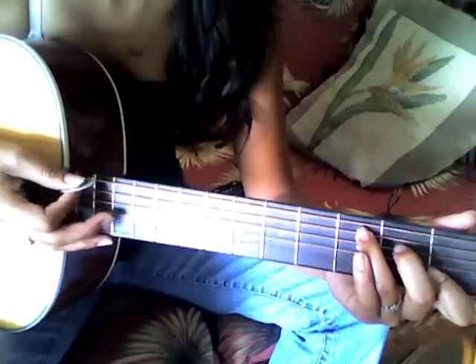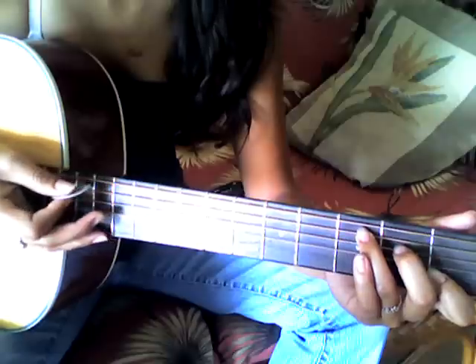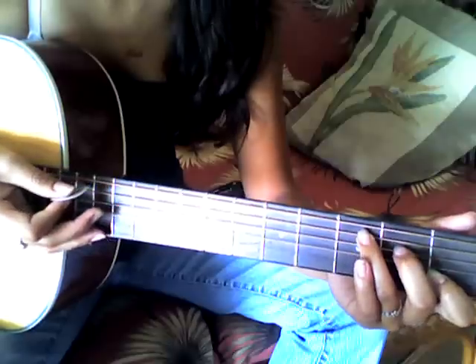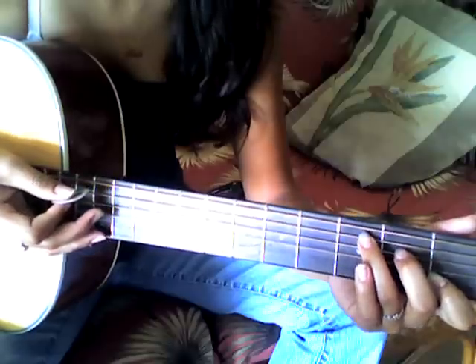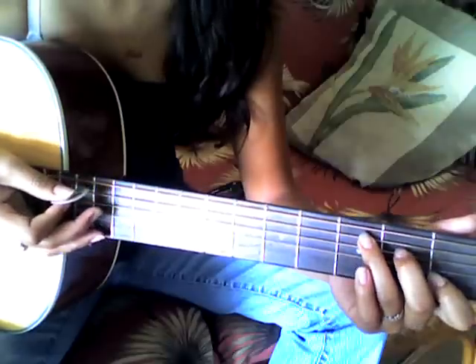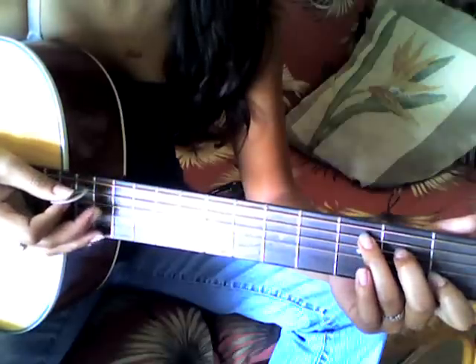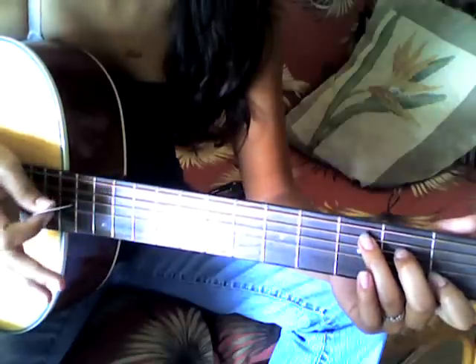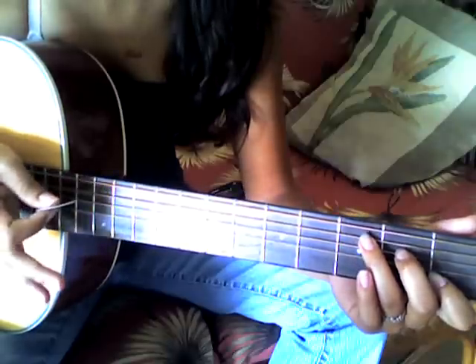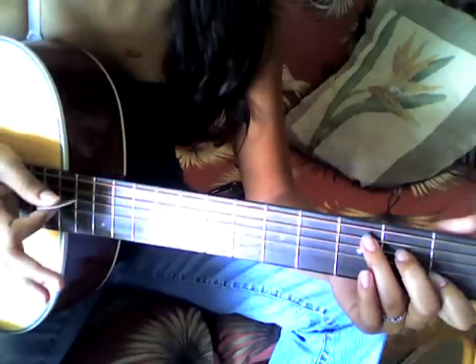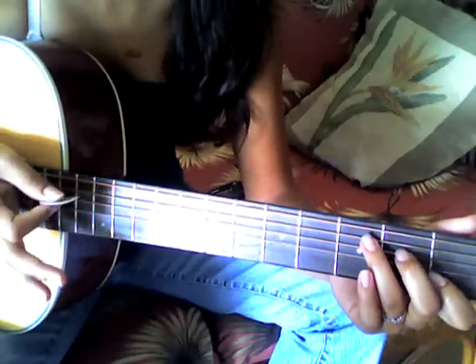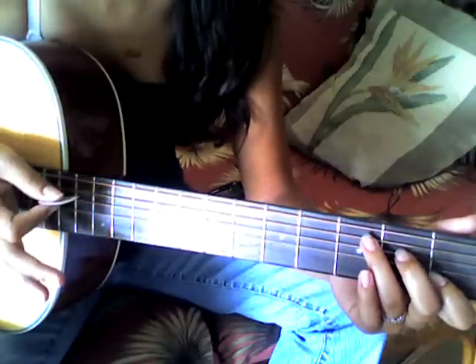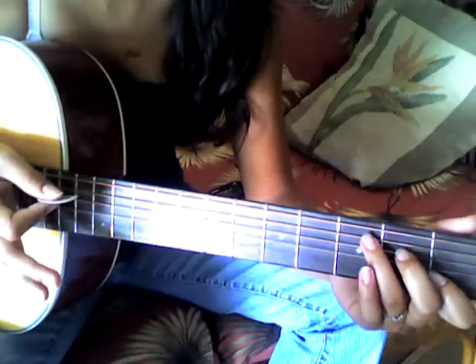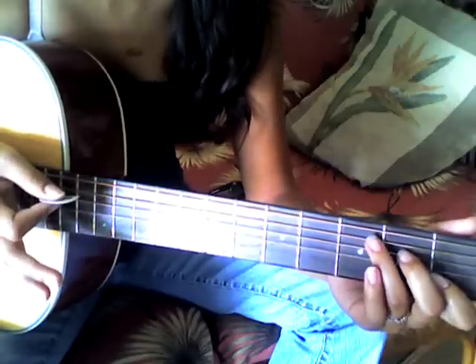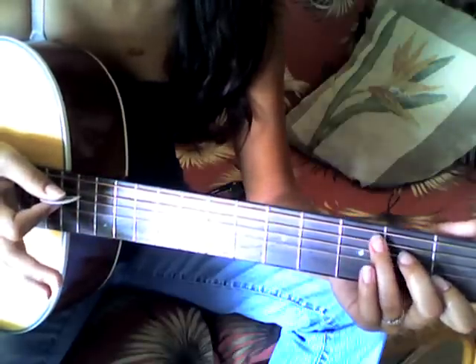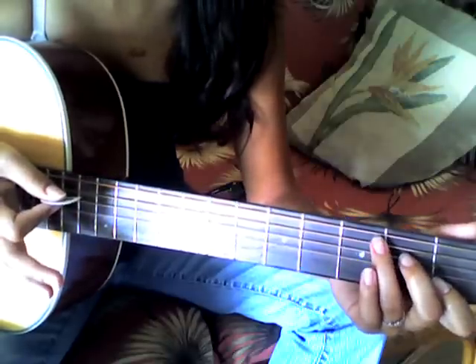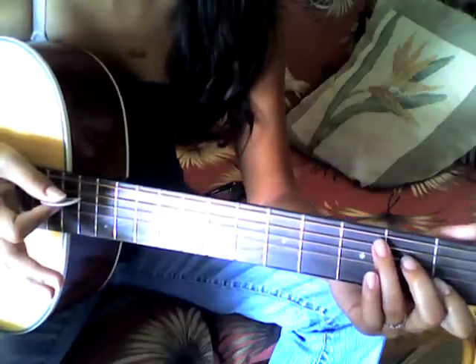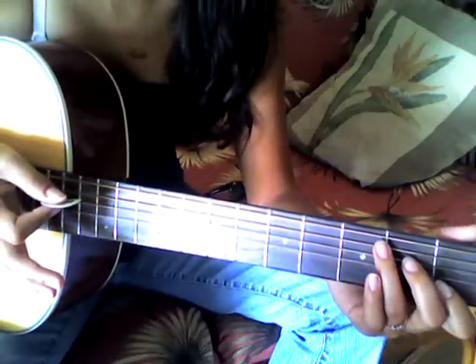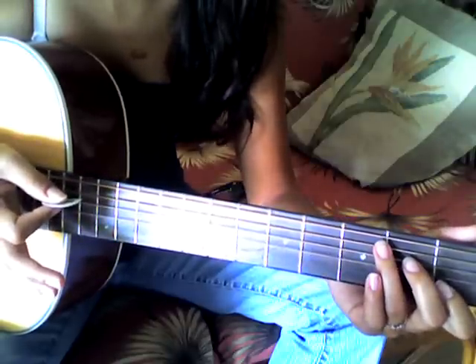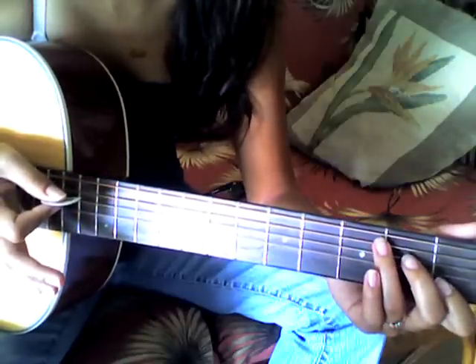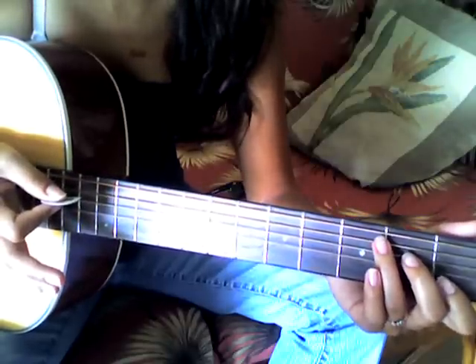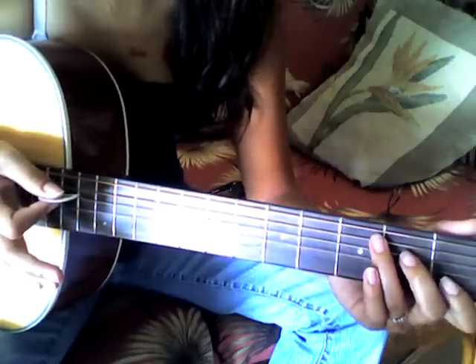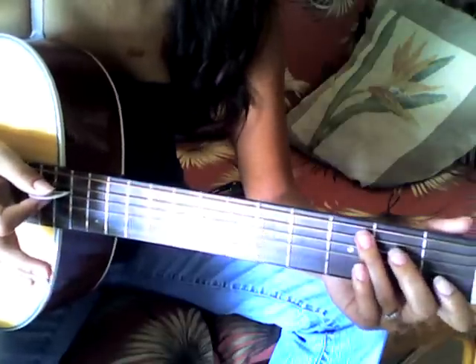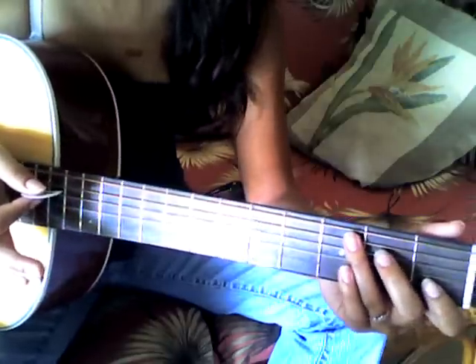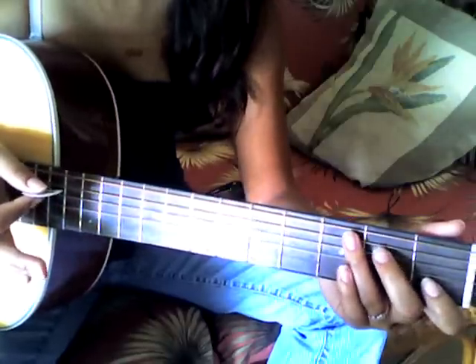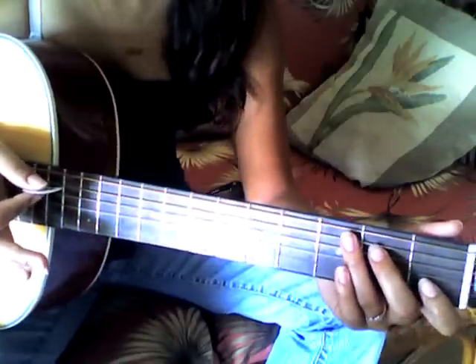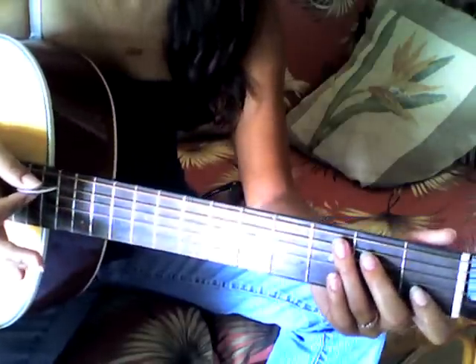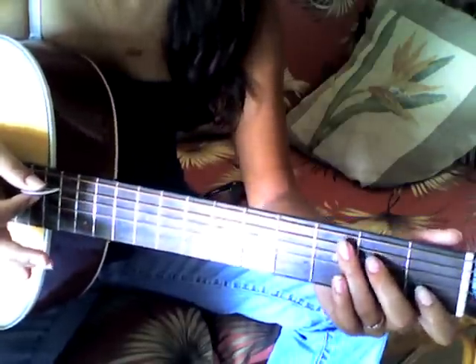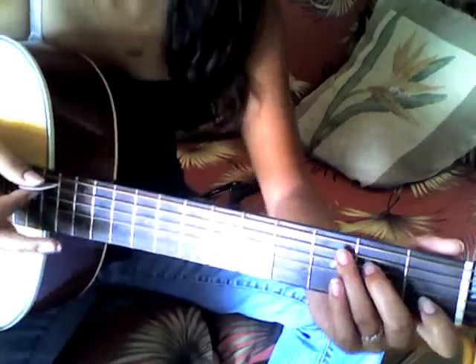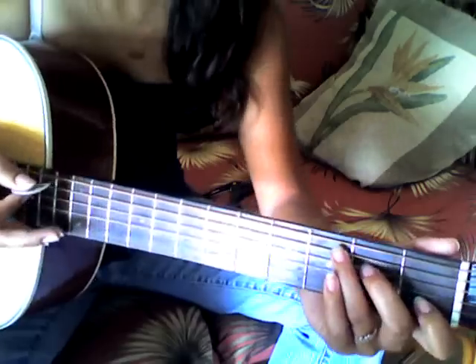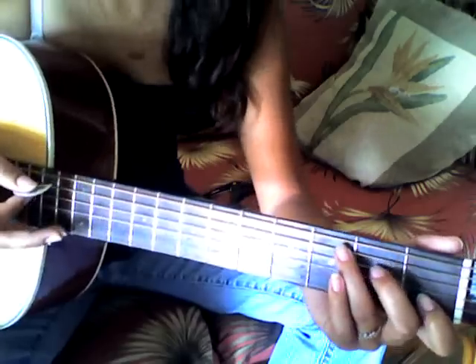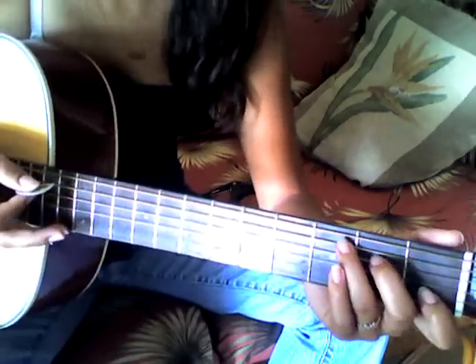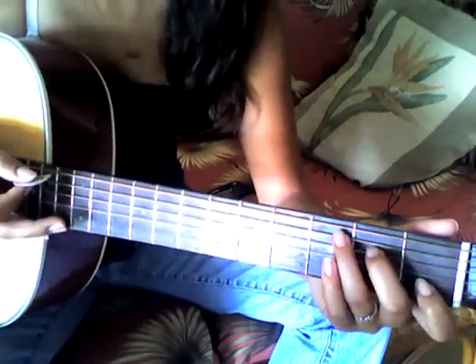And I'm sorry, it's kind of out of tune — I don't have a tuner on me, so that's why.